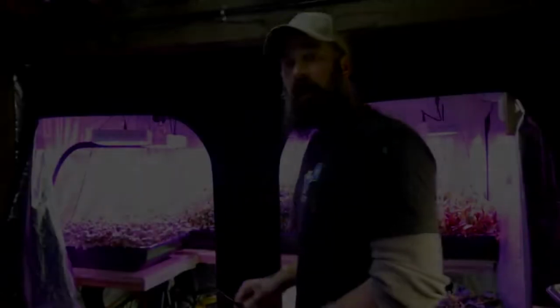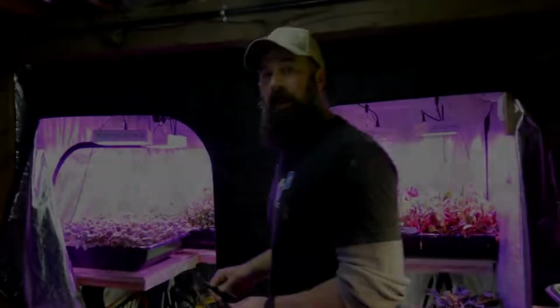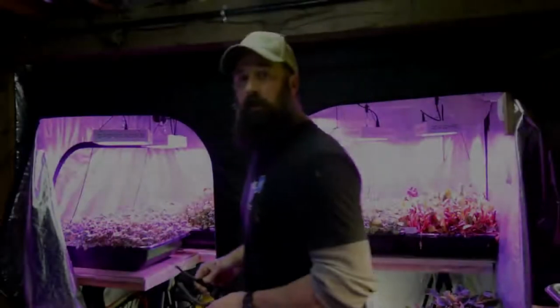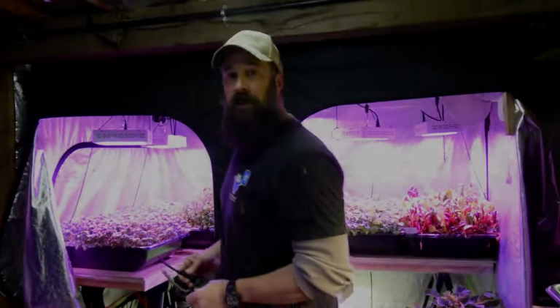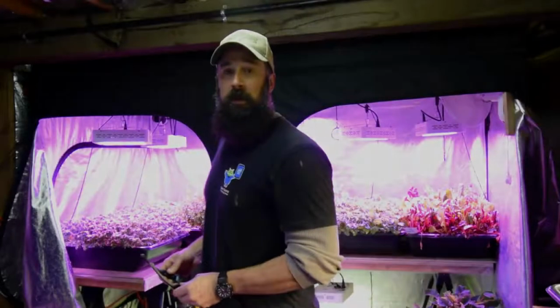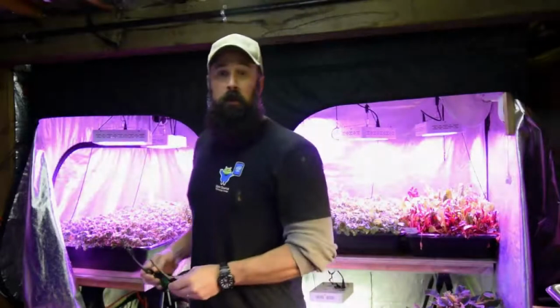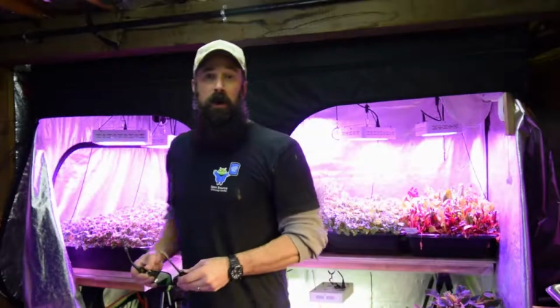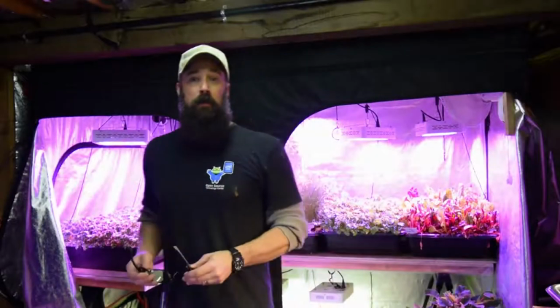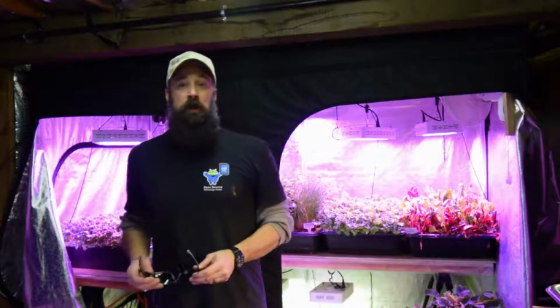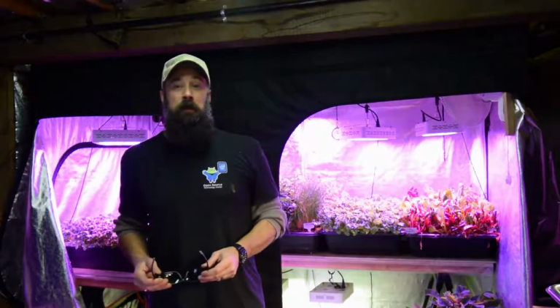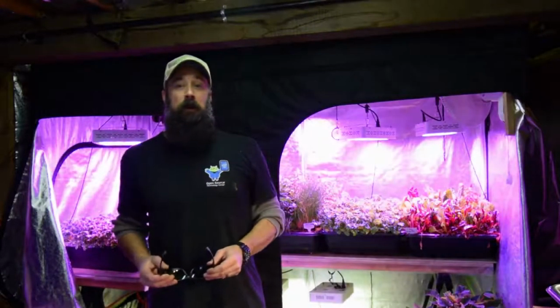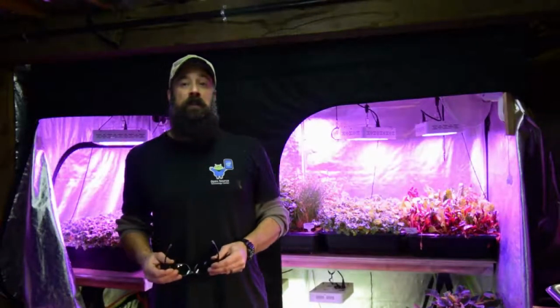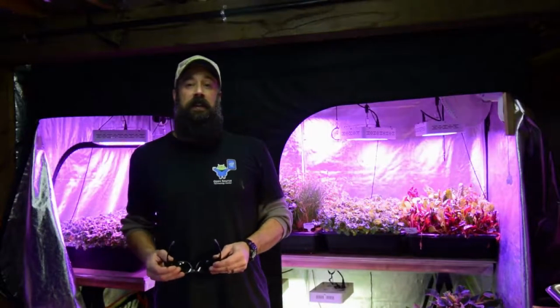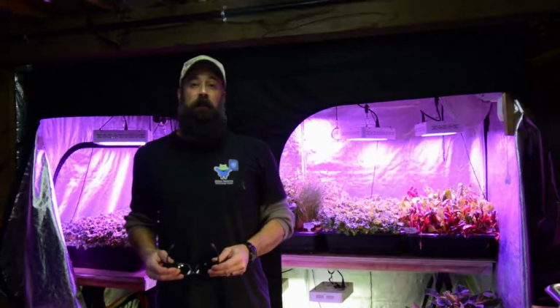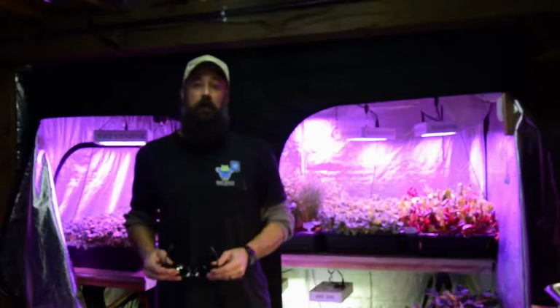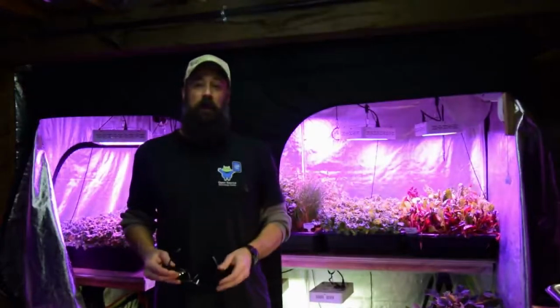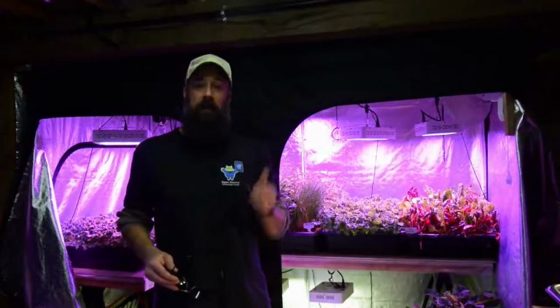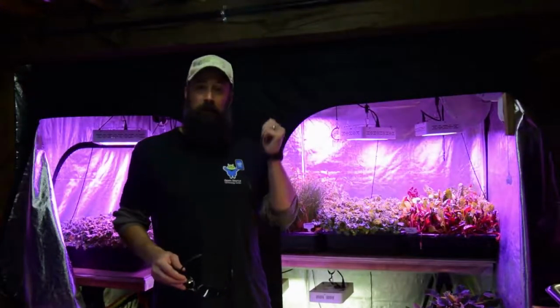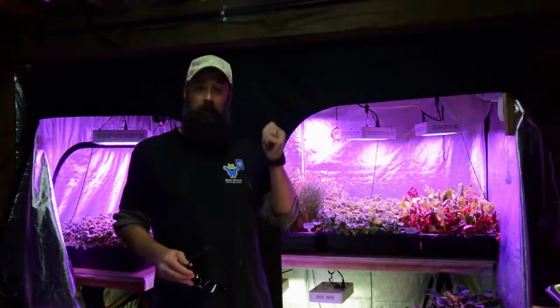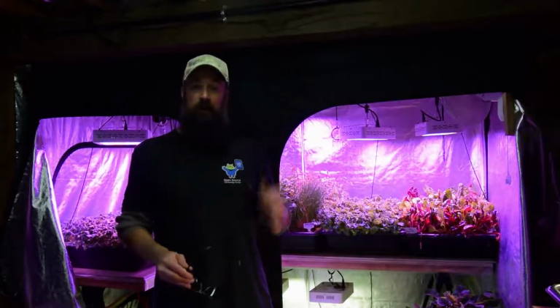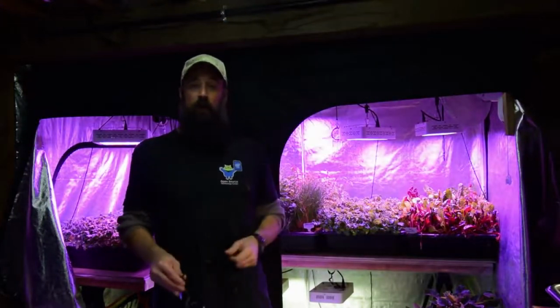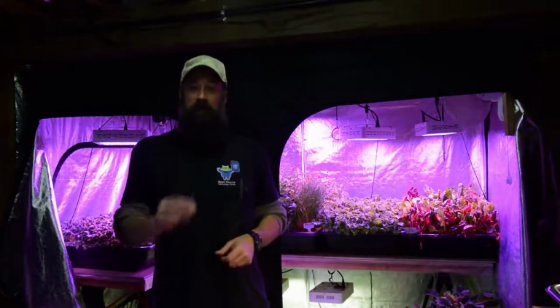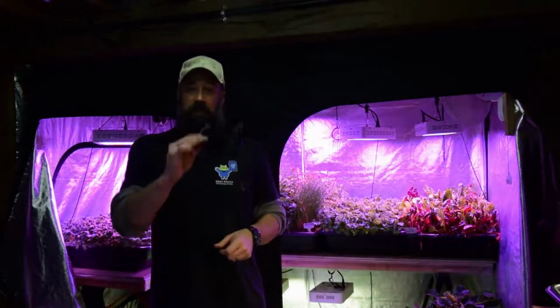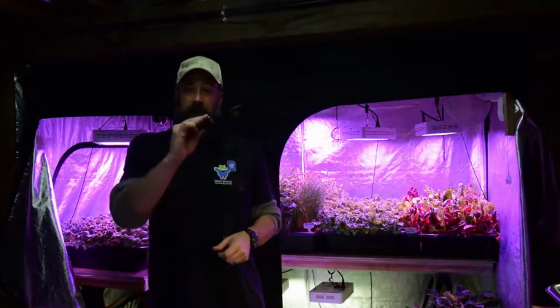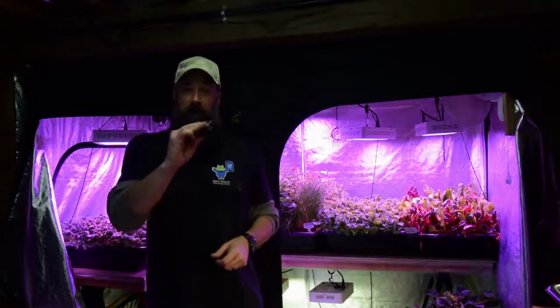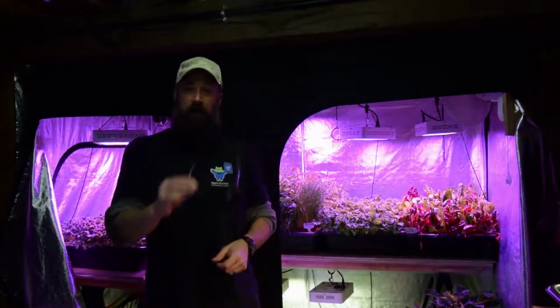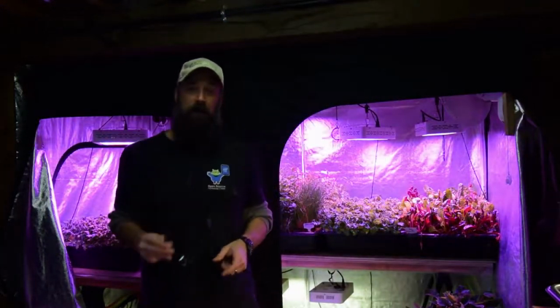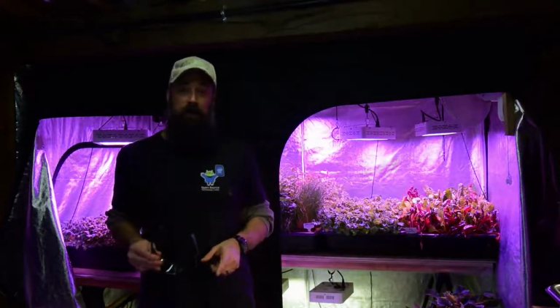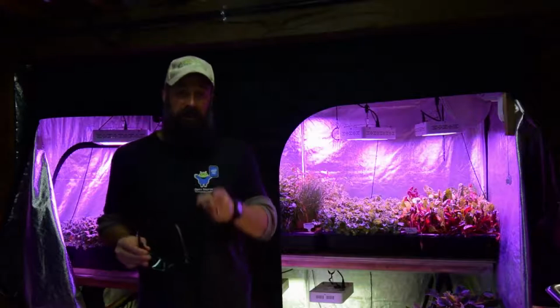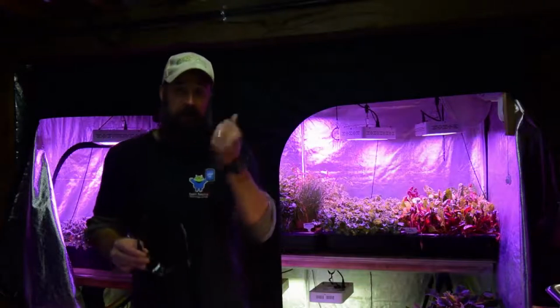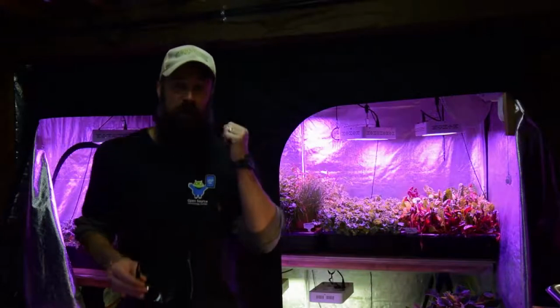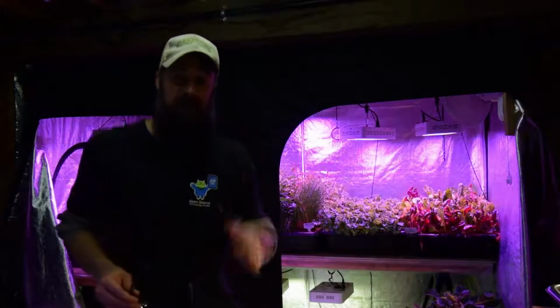Hey everybody, Brian from P&B Homesteading. I want to do the update for the large grow tent. I've got my goggles and let me get the camera over there.